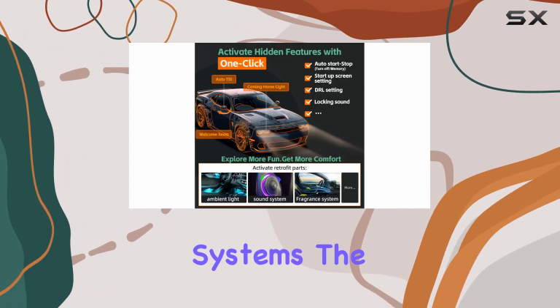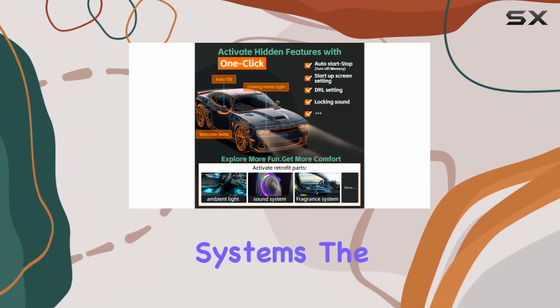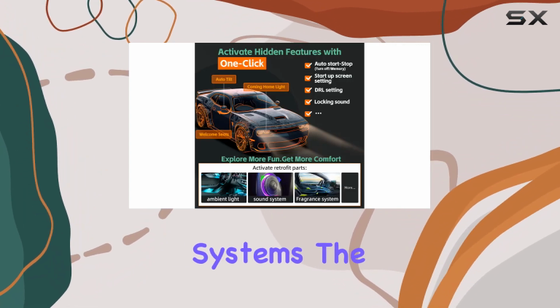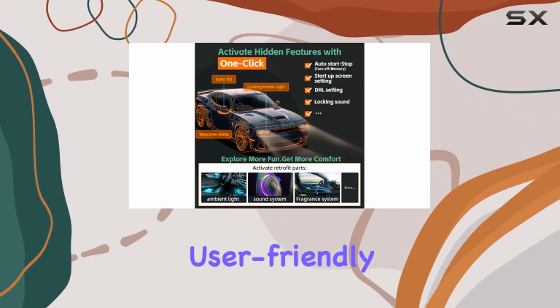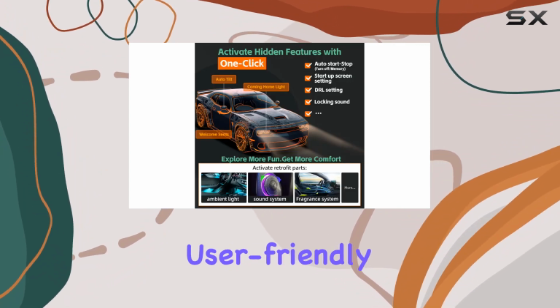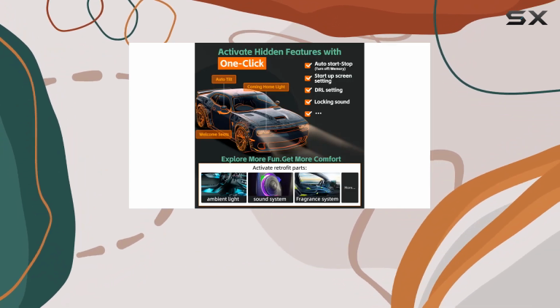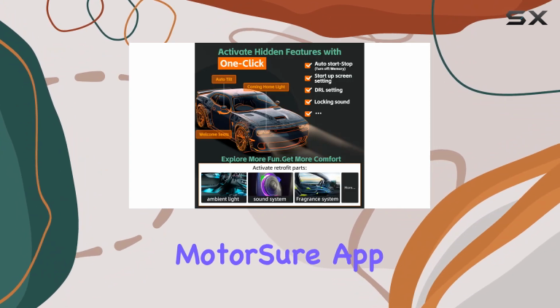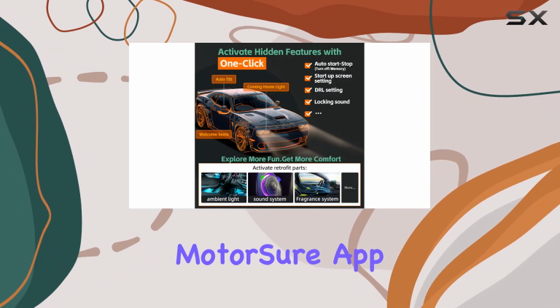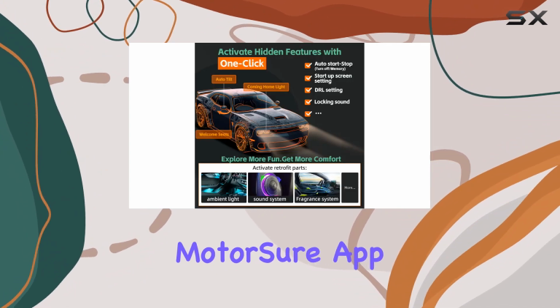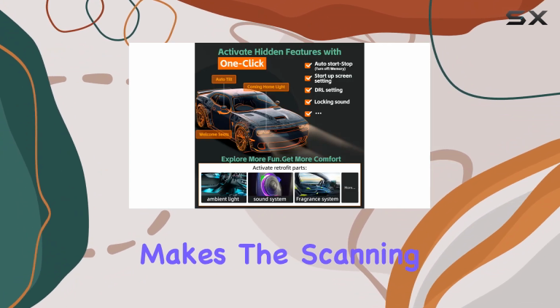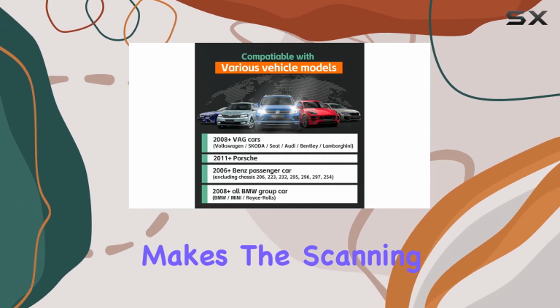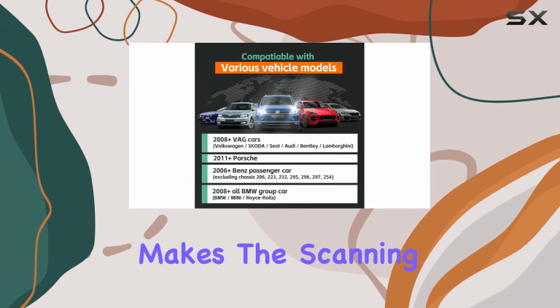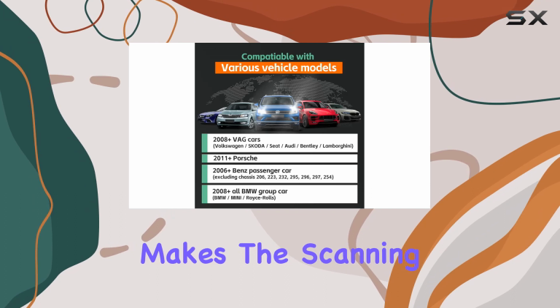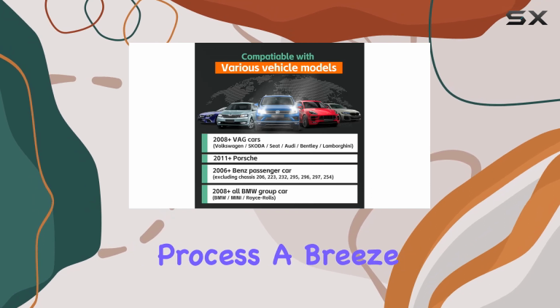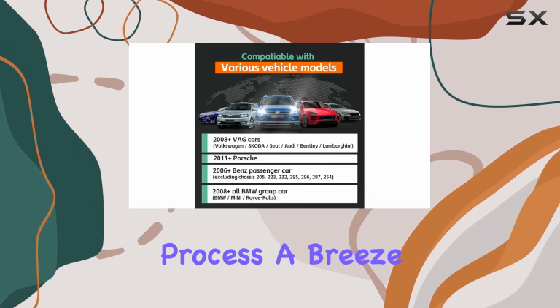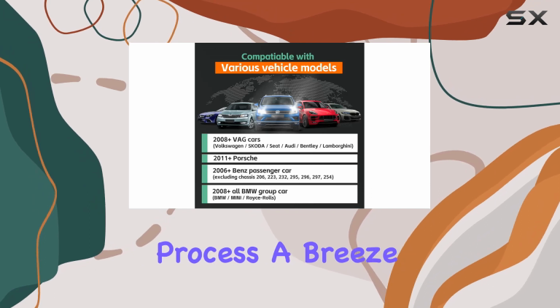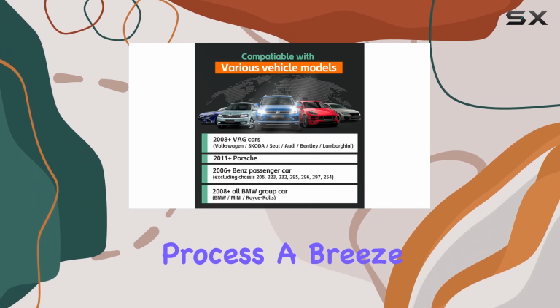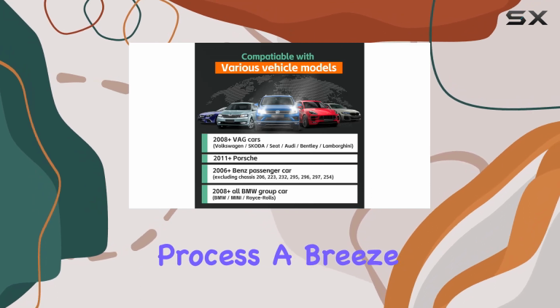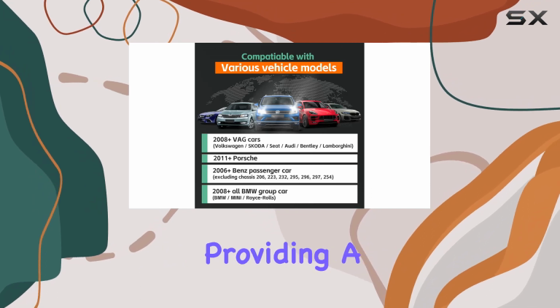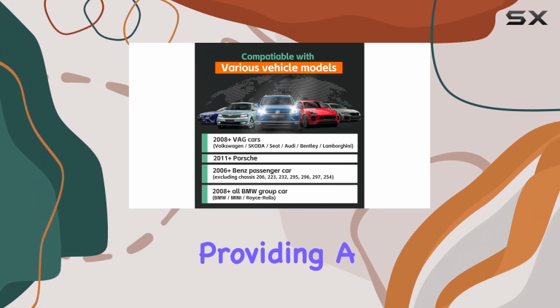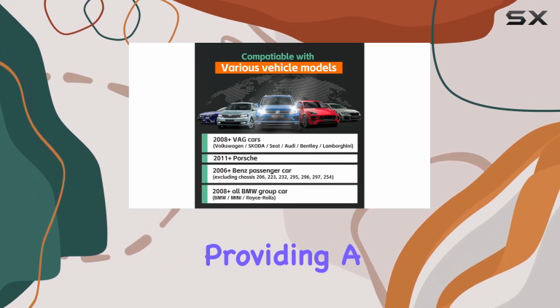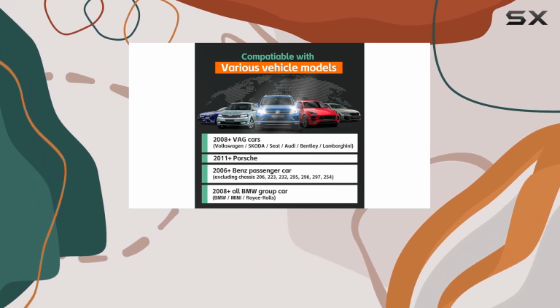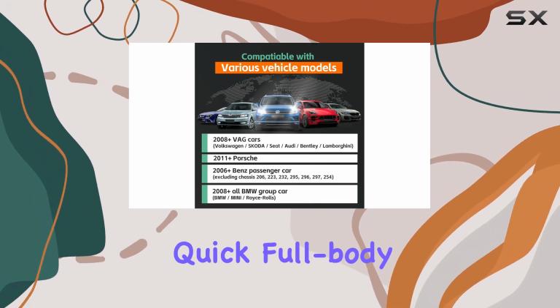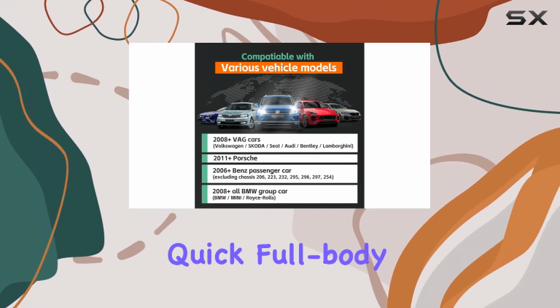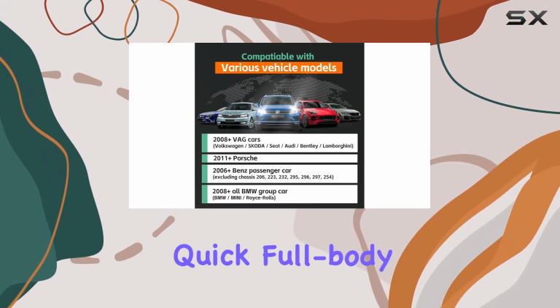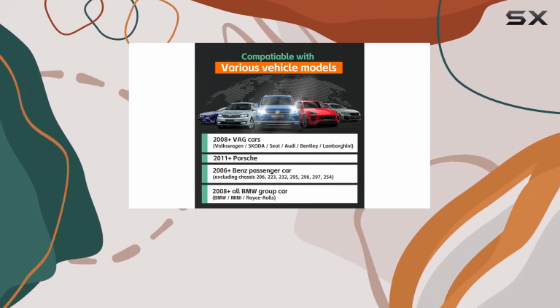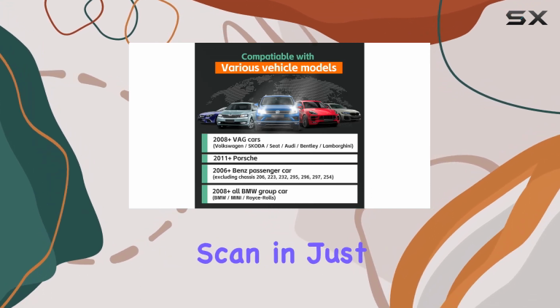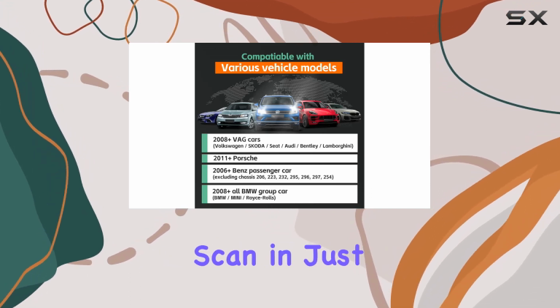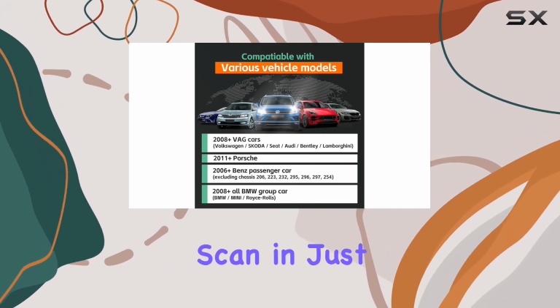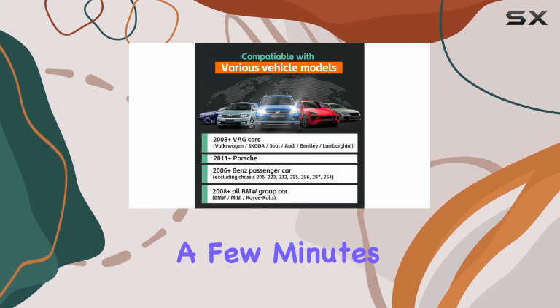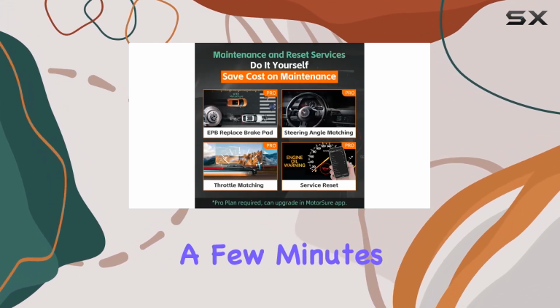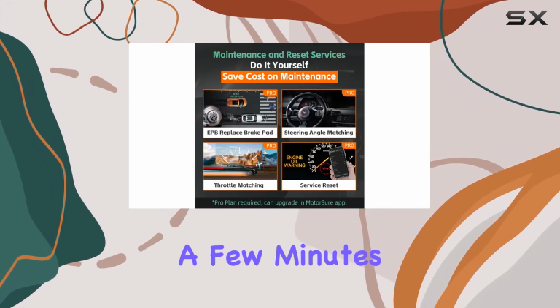The user-friendly MotorSure app makes the scanning process a breeze, providing a quick full body scan in just a few minutes.